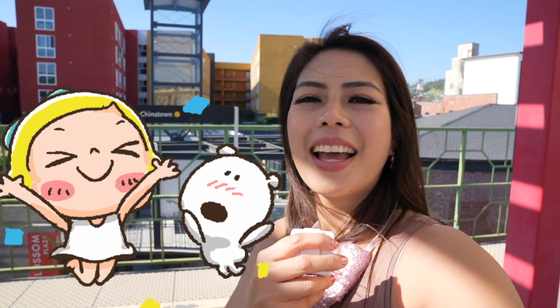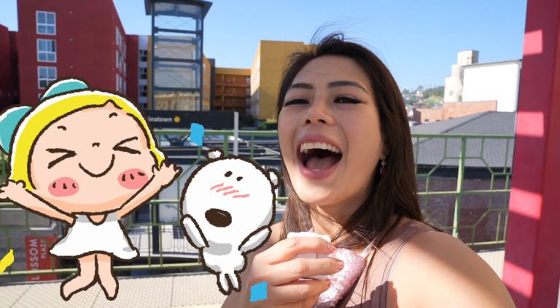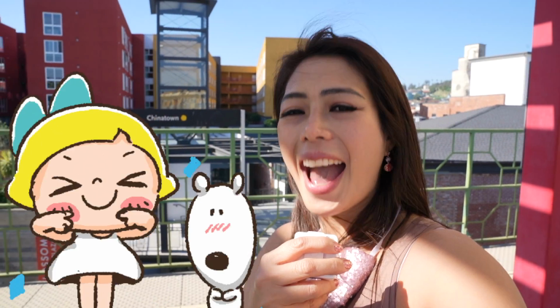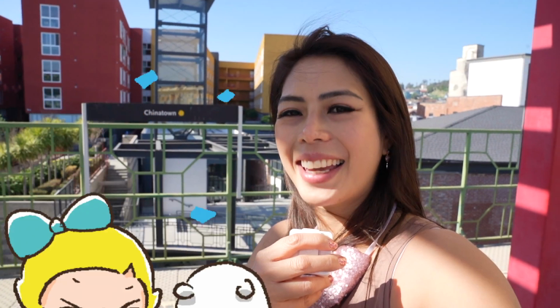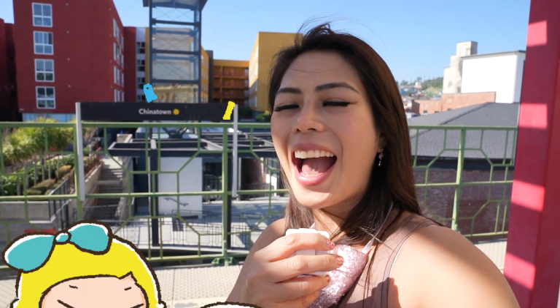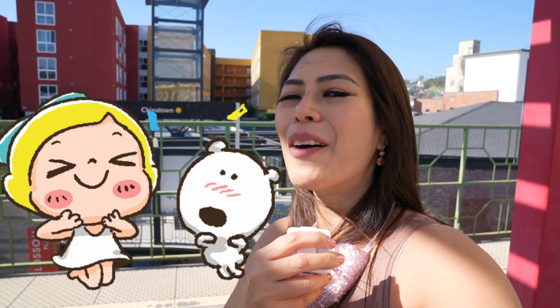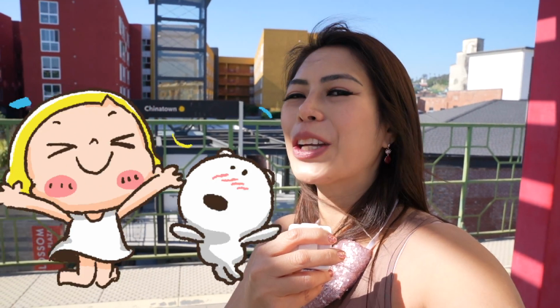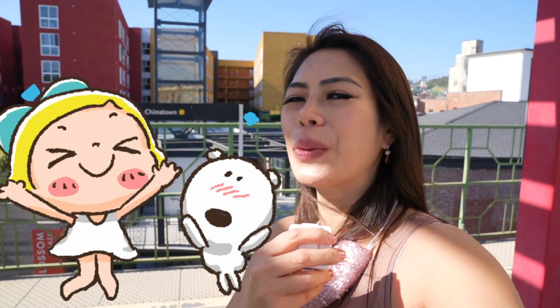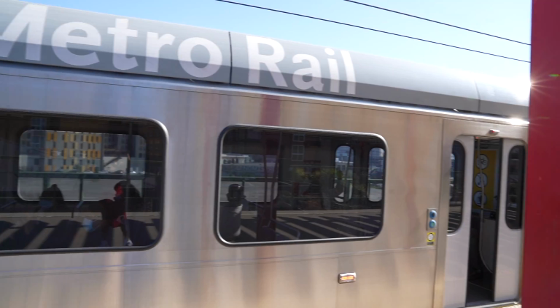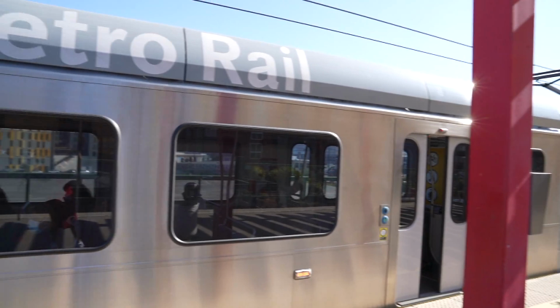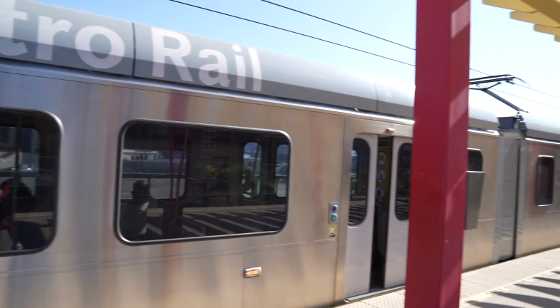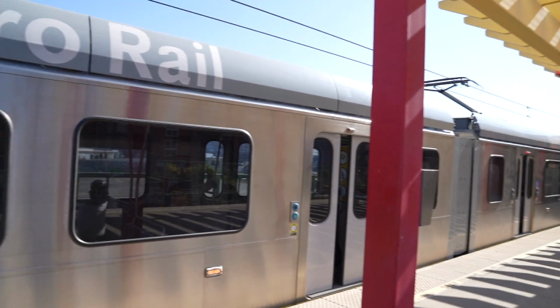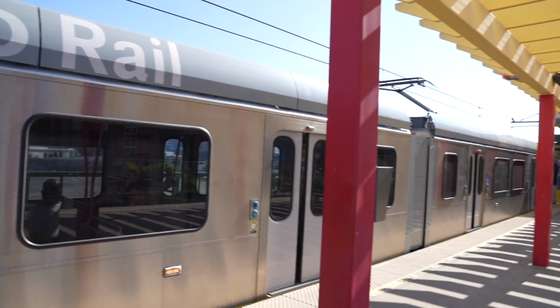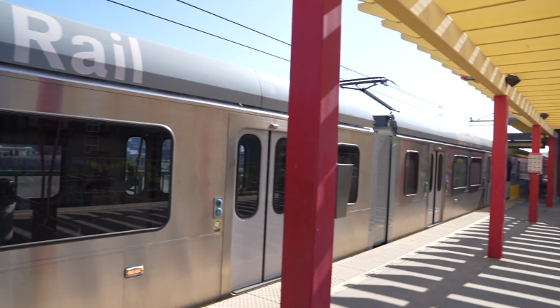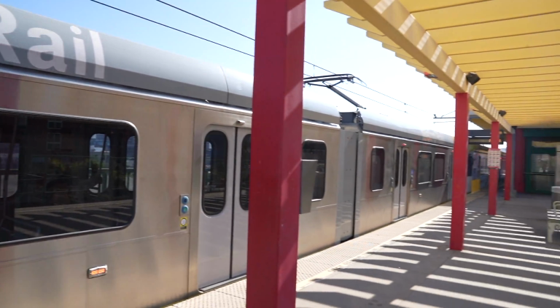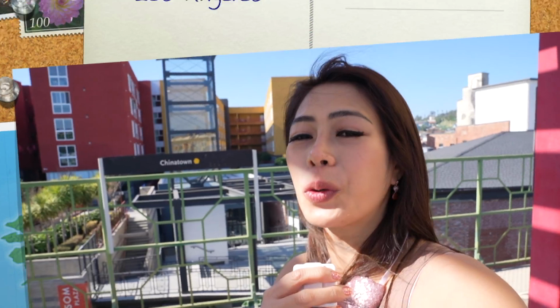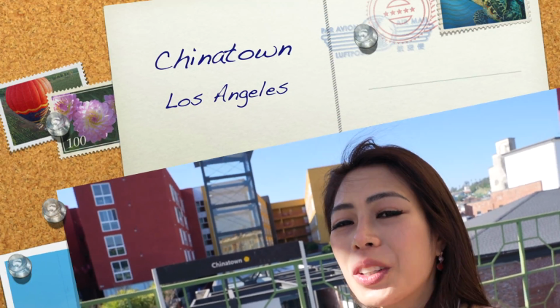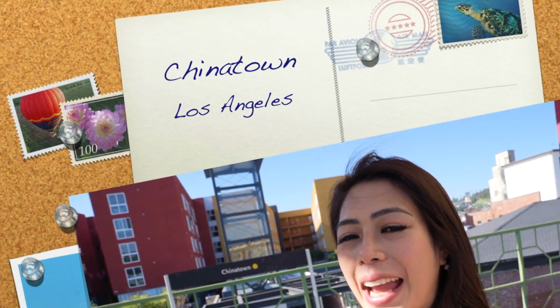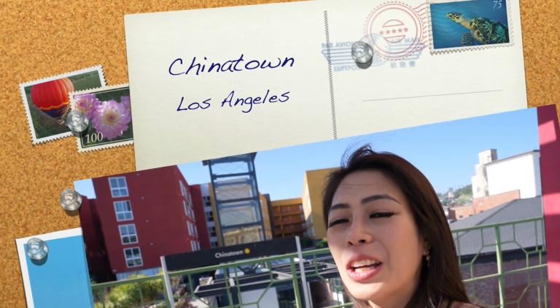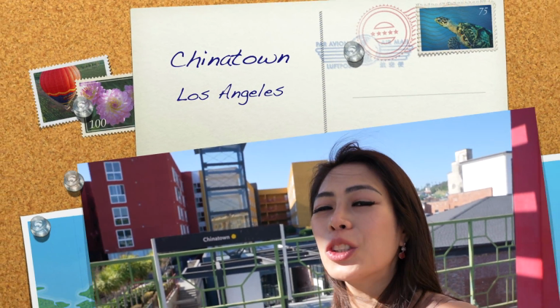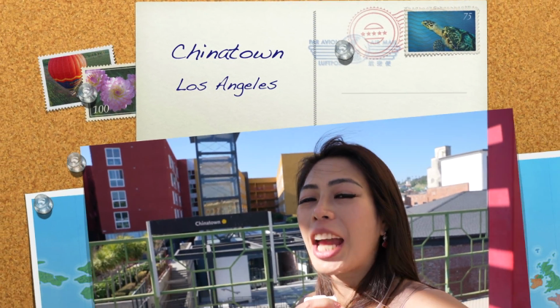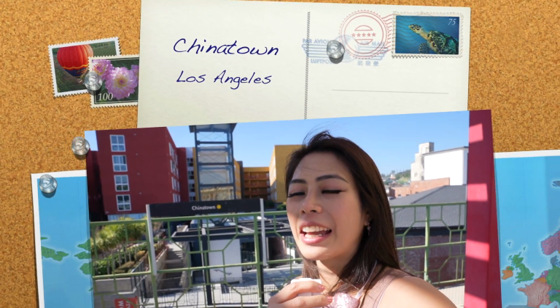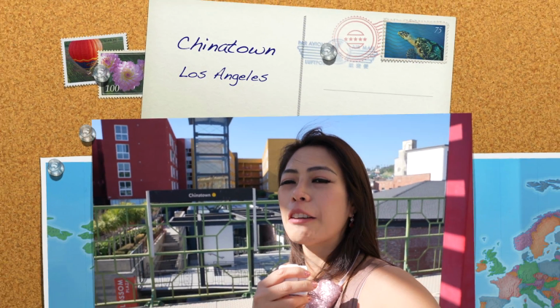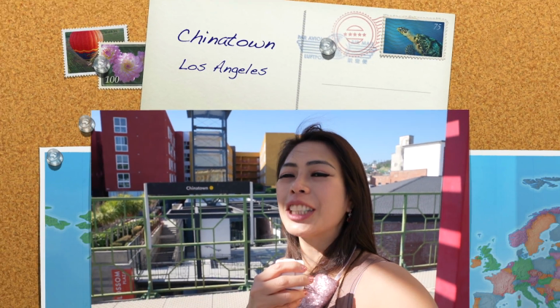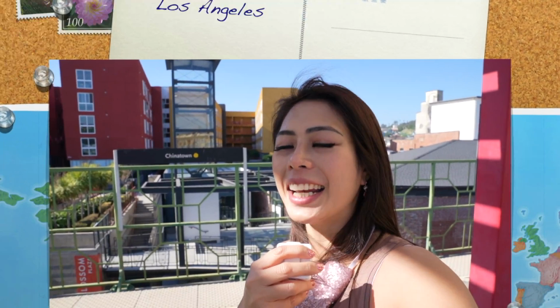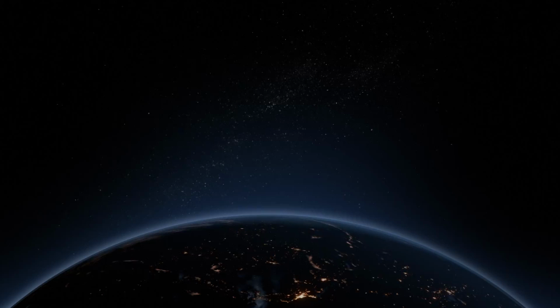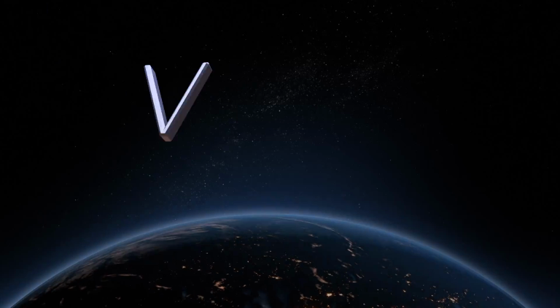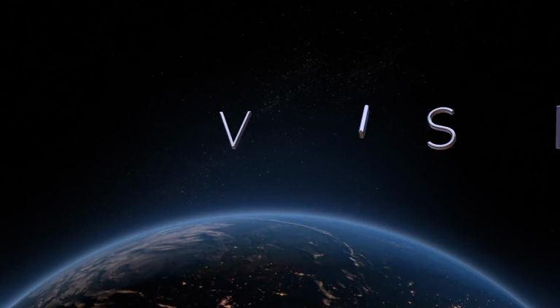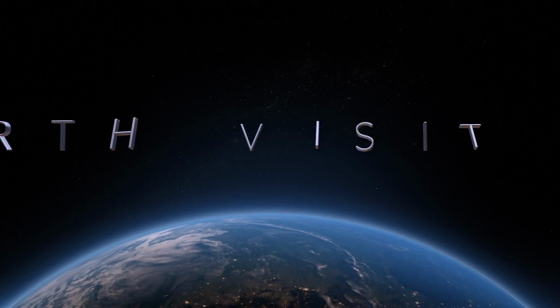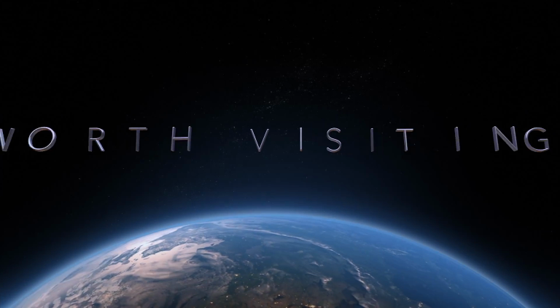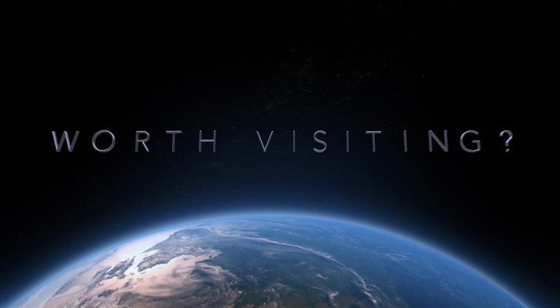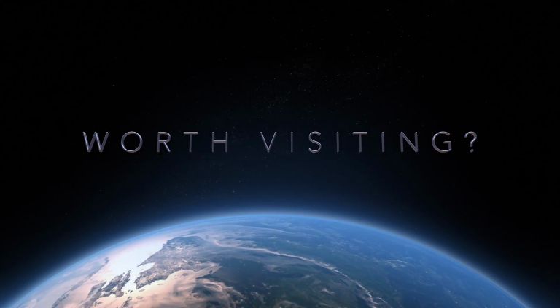Hi, how are you doing? I just took the Metro Gold Line to check if Chinatown is worth visiting.